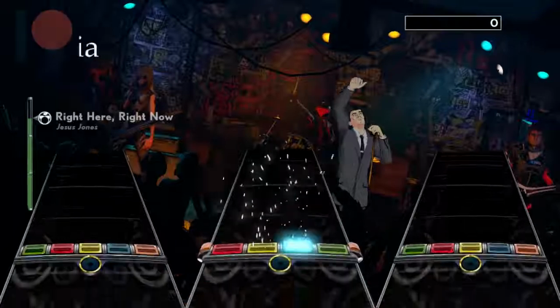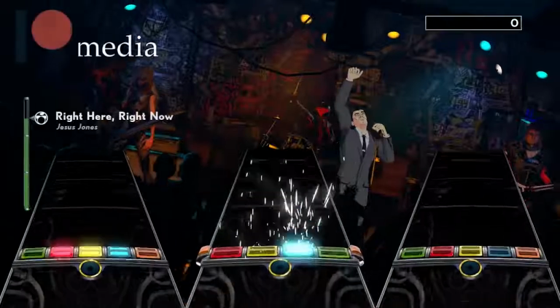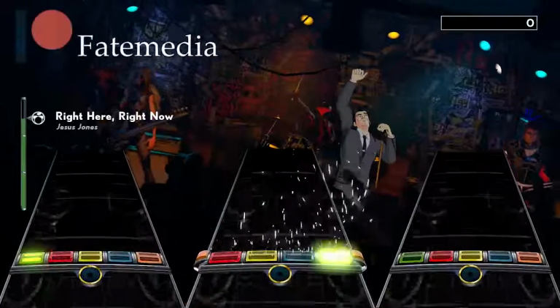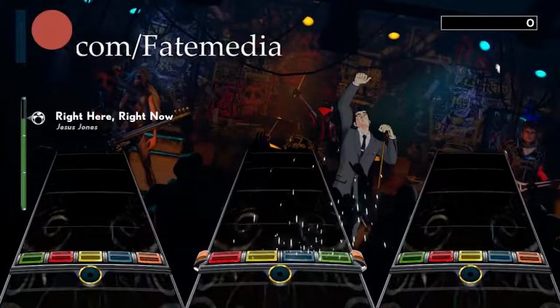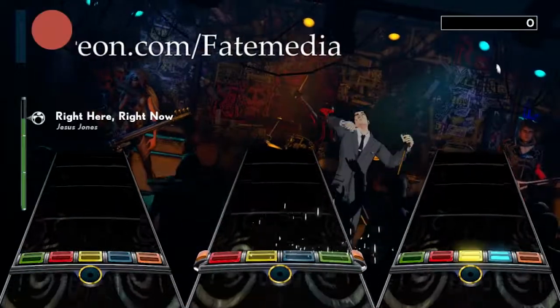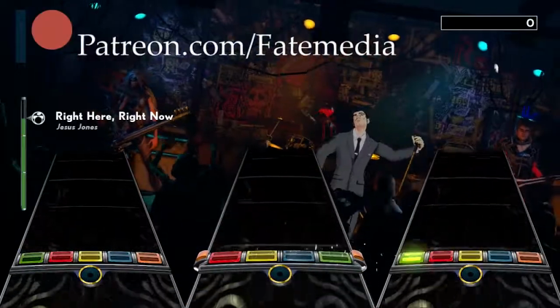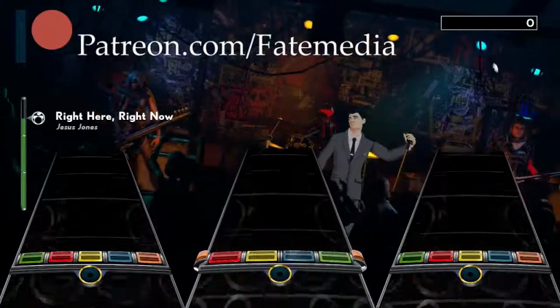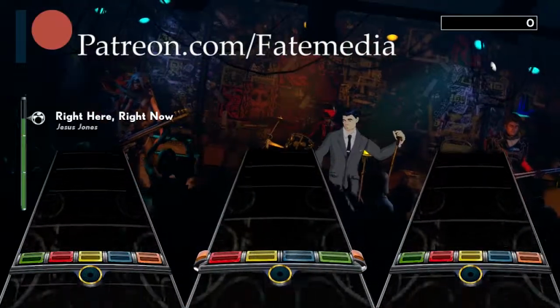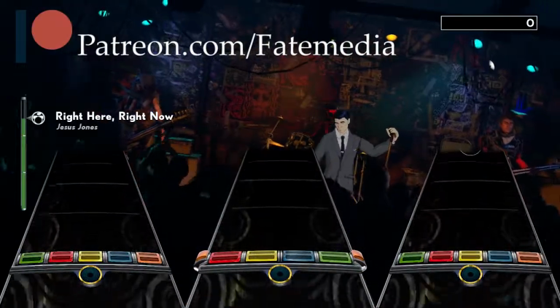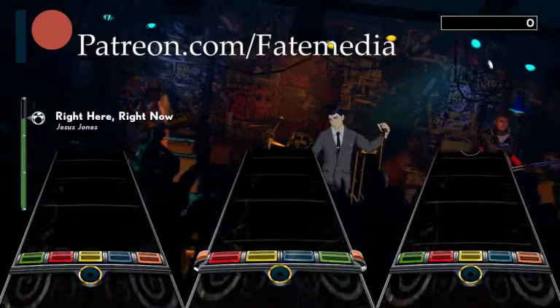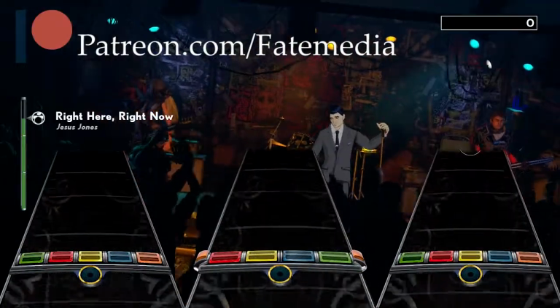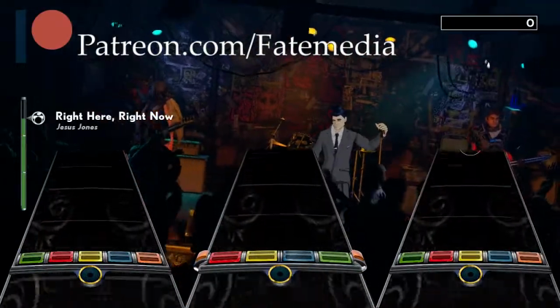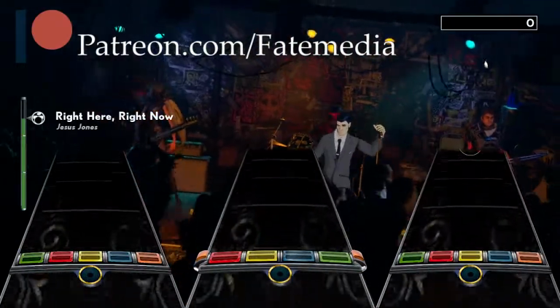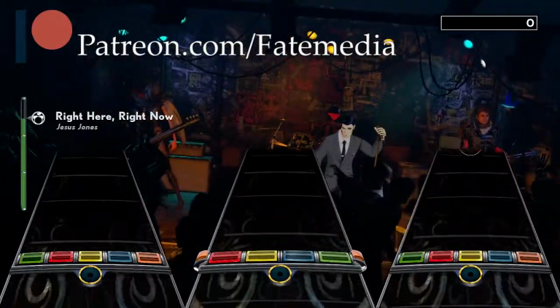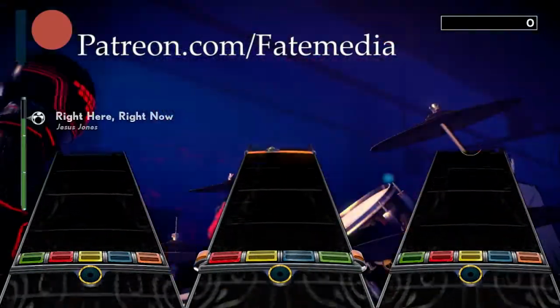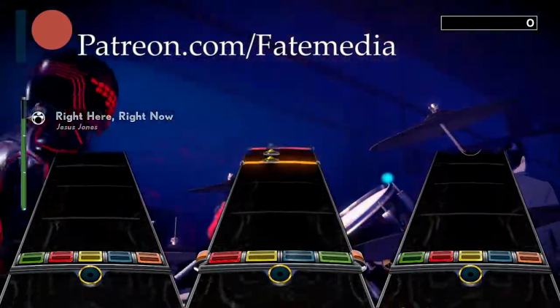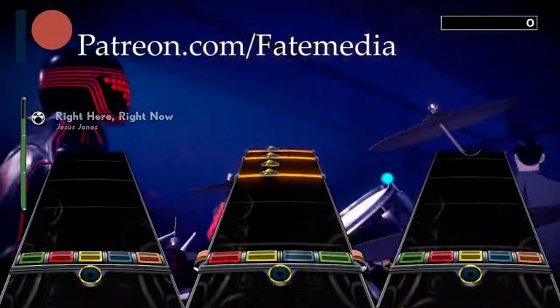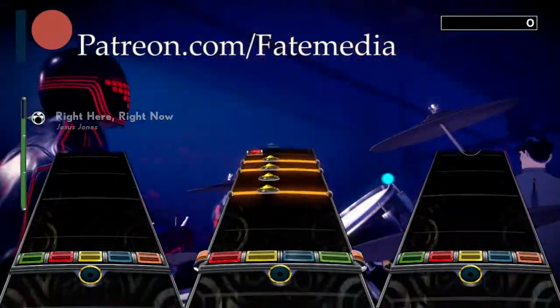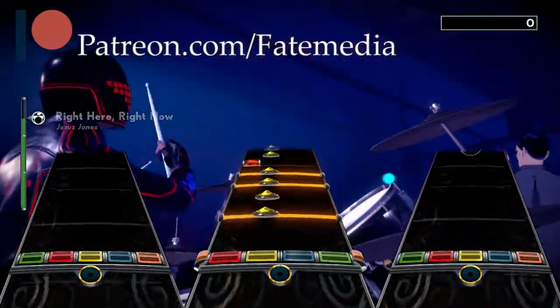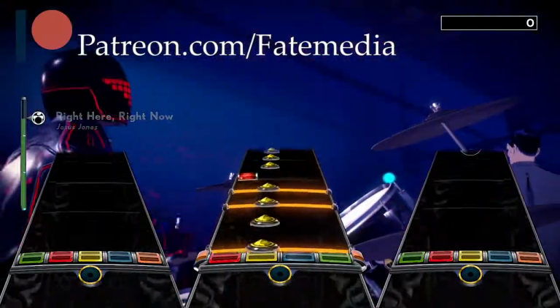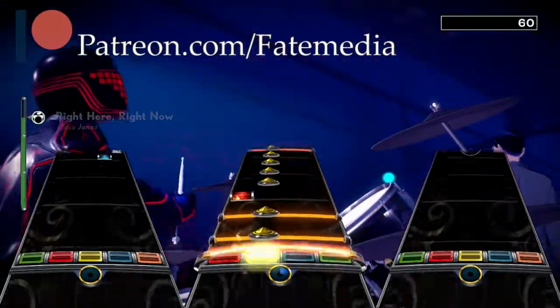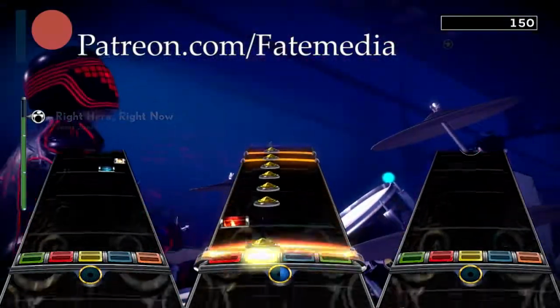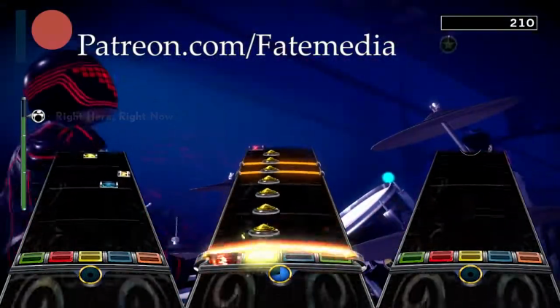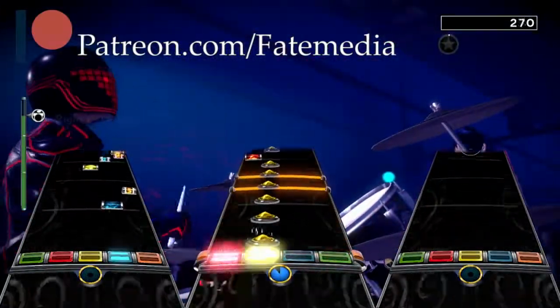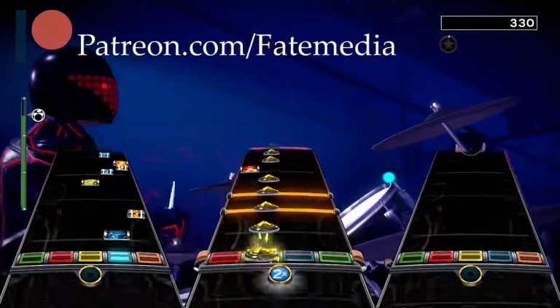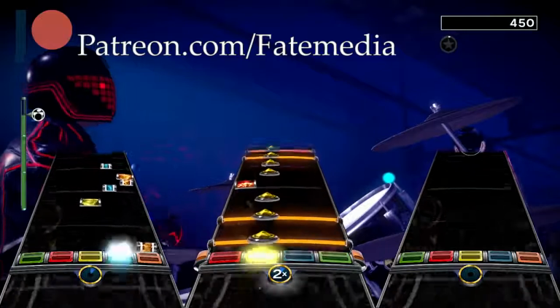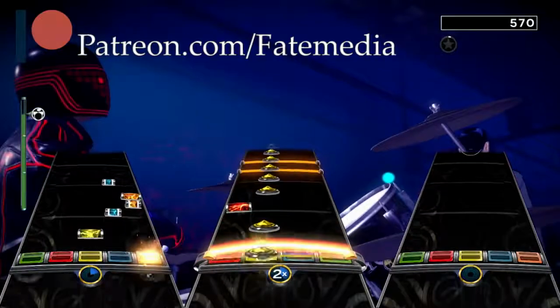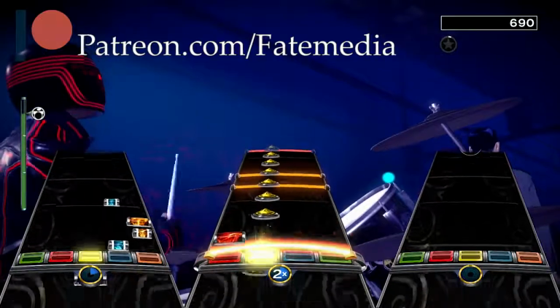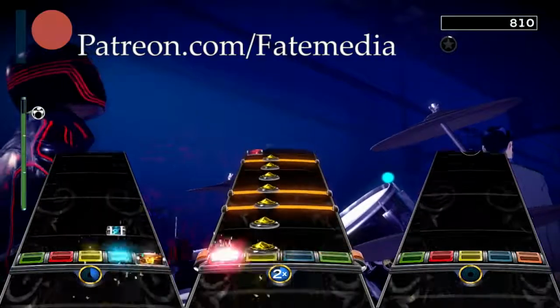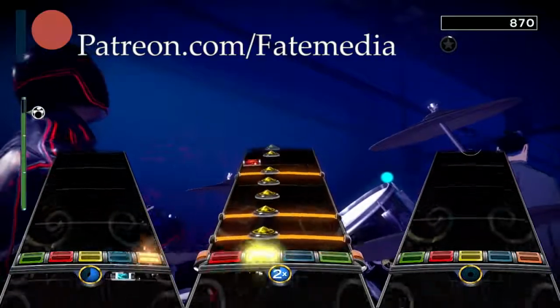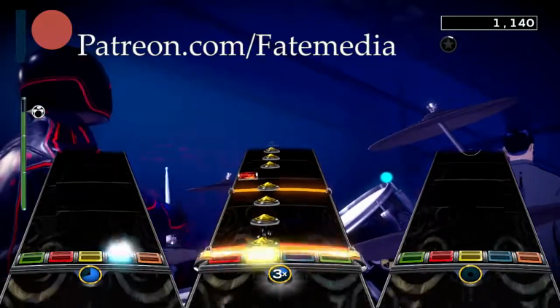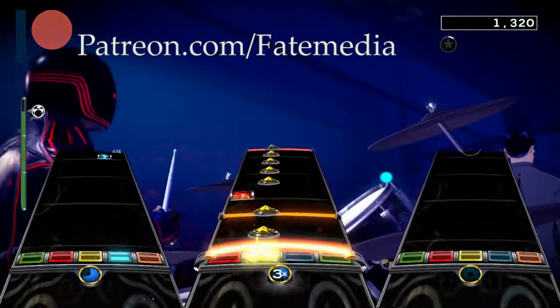Consider supporting us on Patreon for just one or more dollars per month. The link is below in the description.